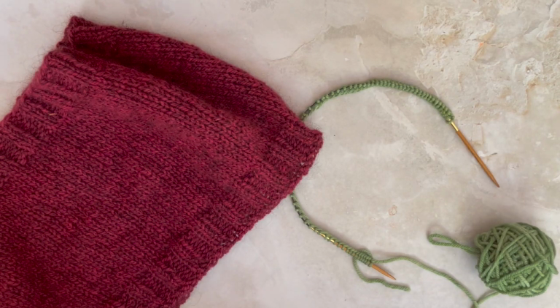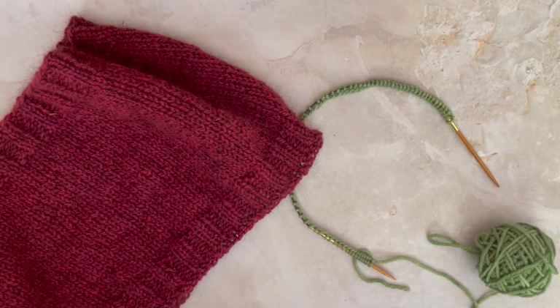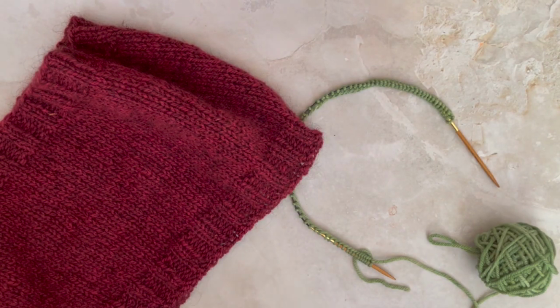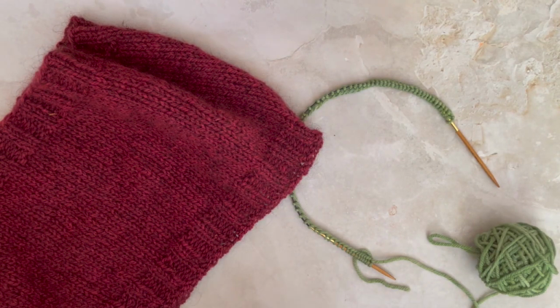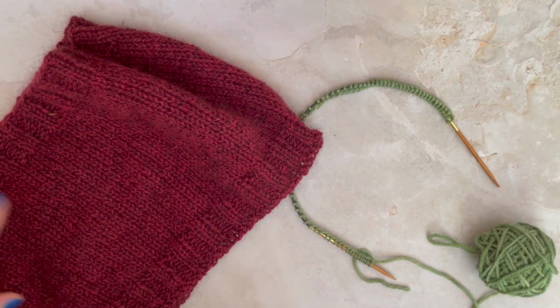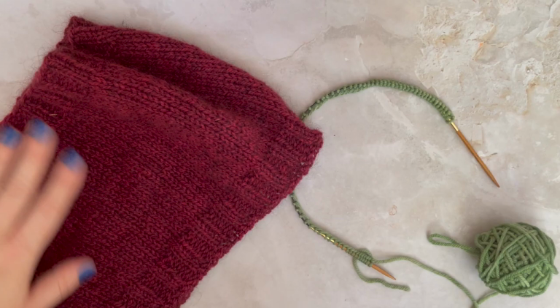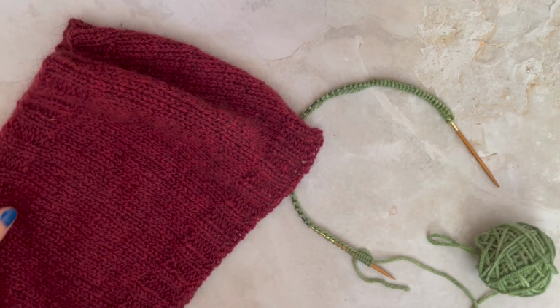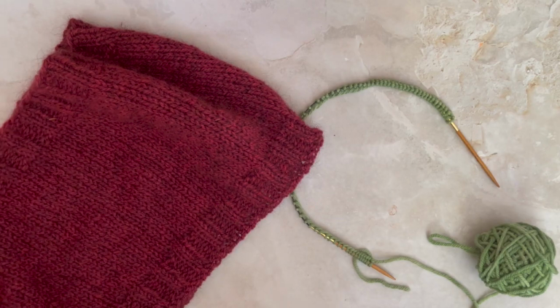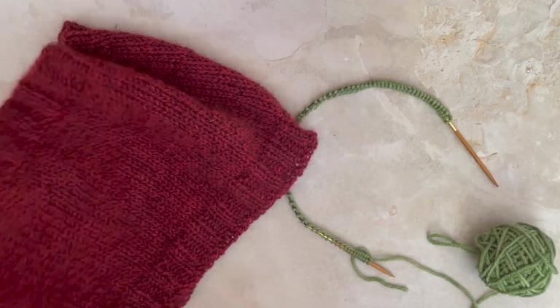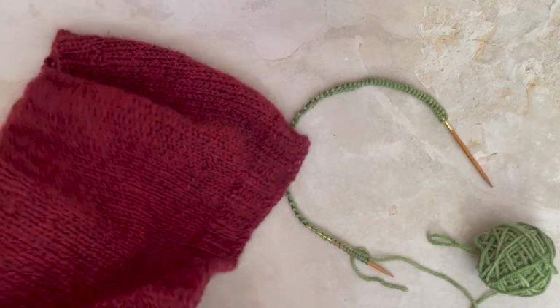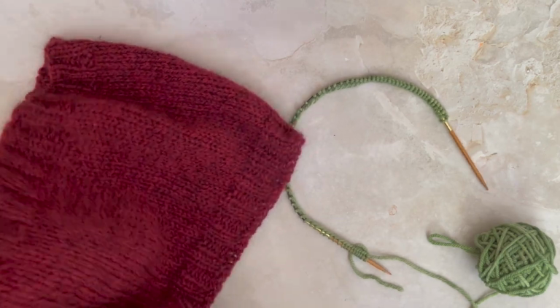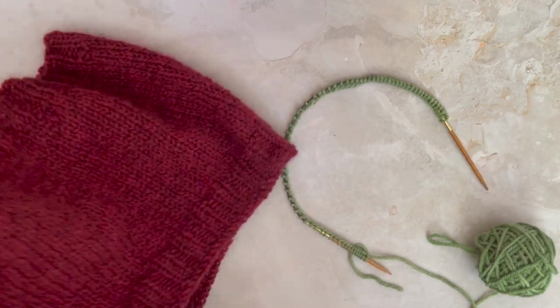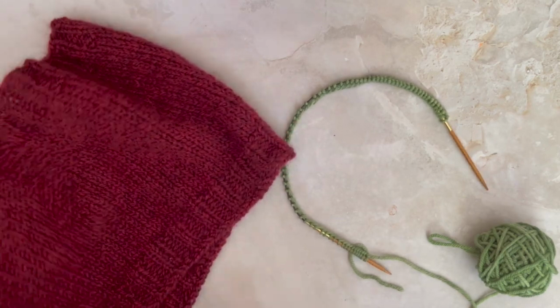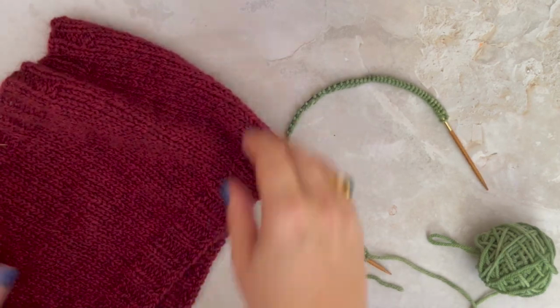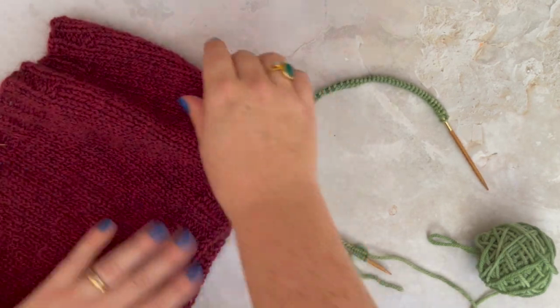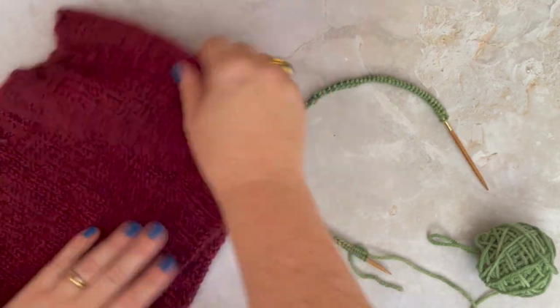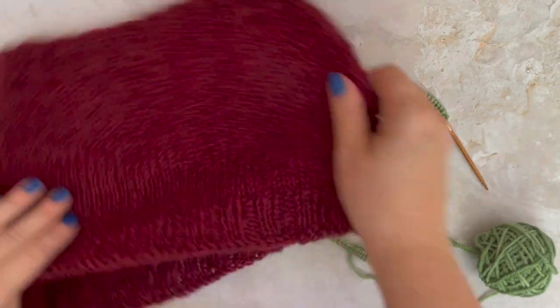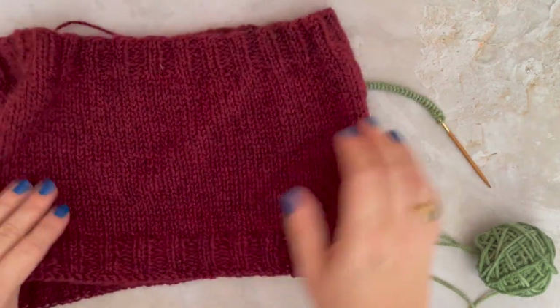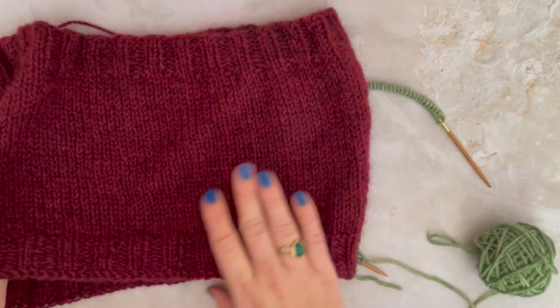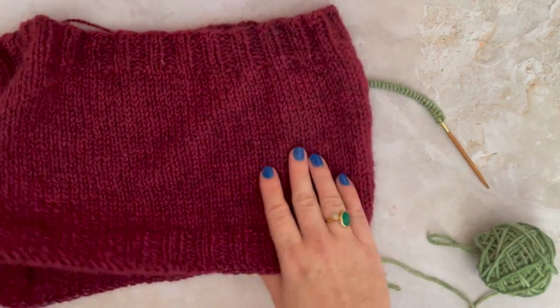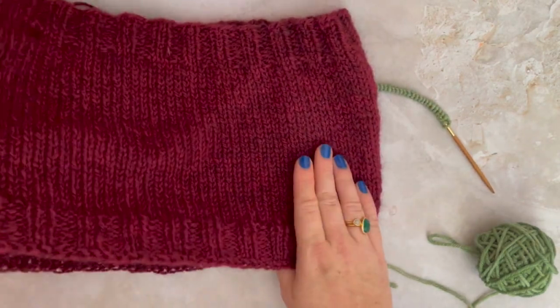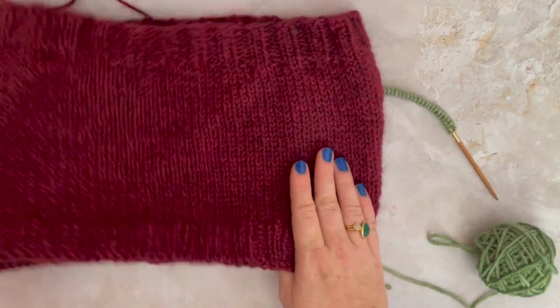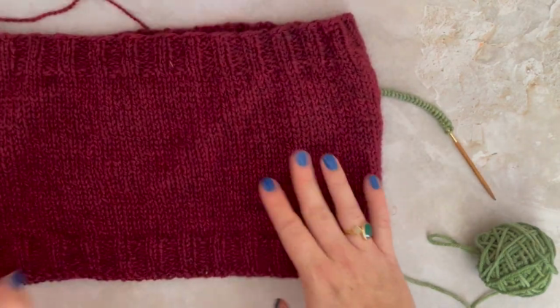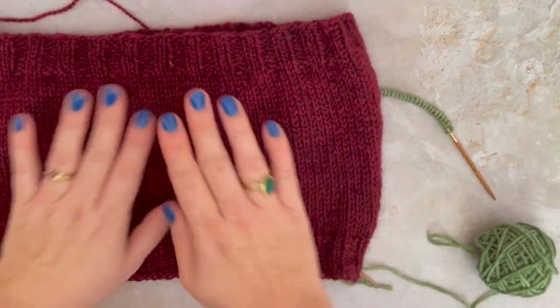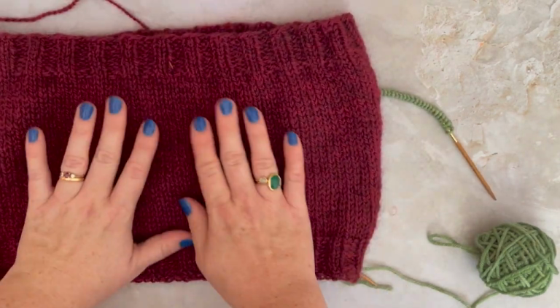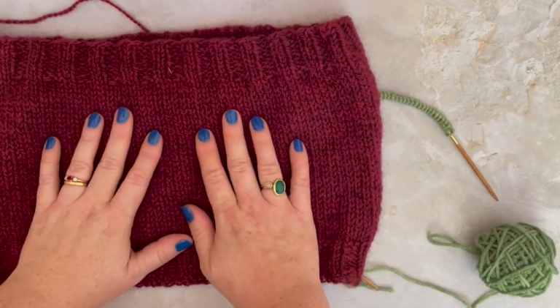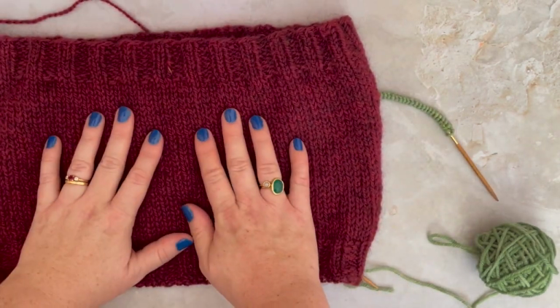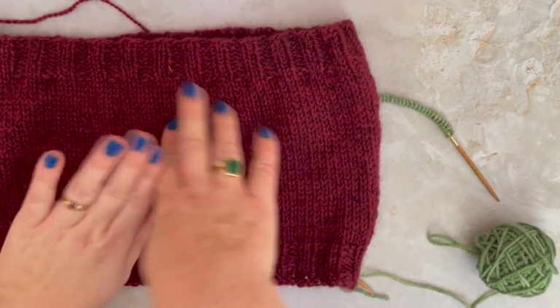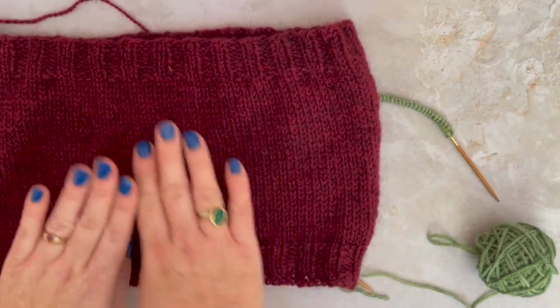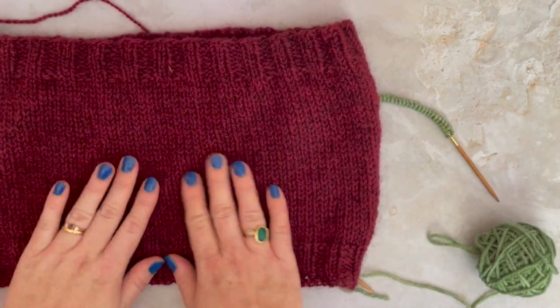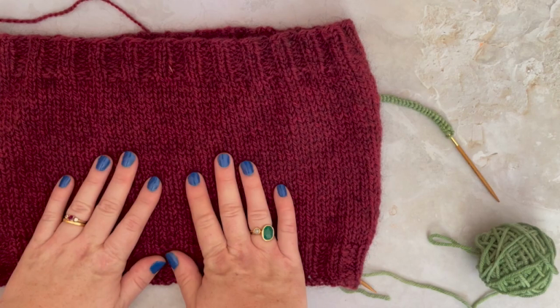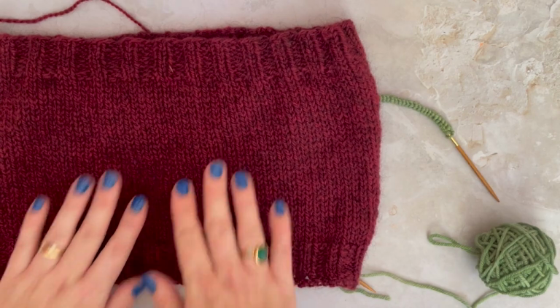Hi everyone, this is Jackie from the Woolly Badger and today I am going to be showing you how to join your knitting in the round.